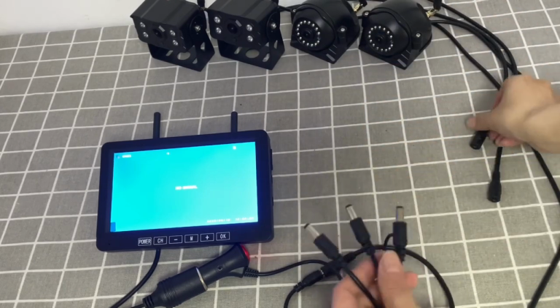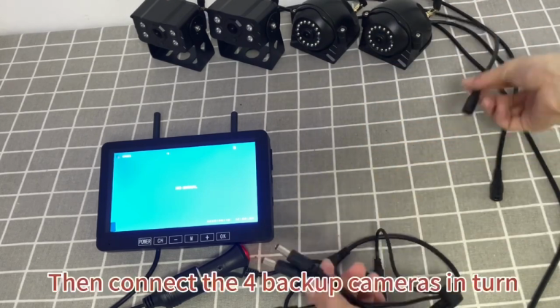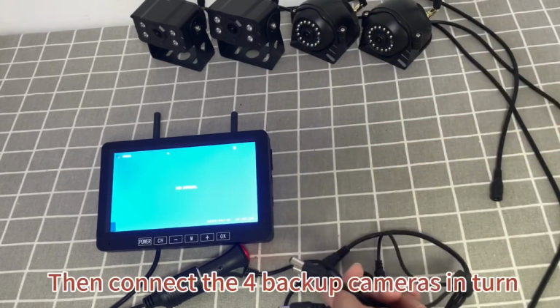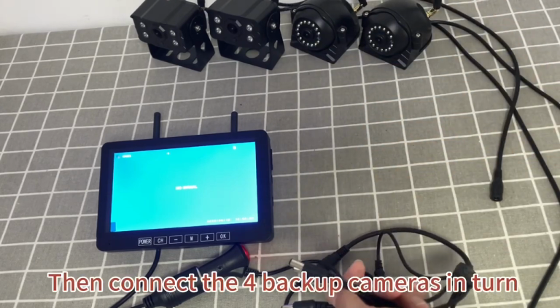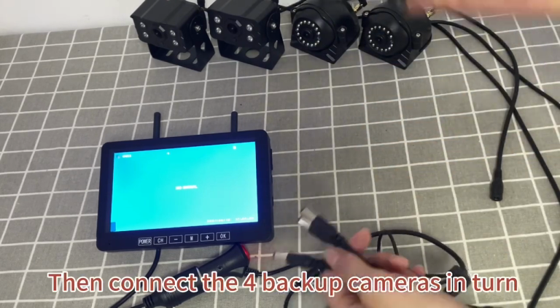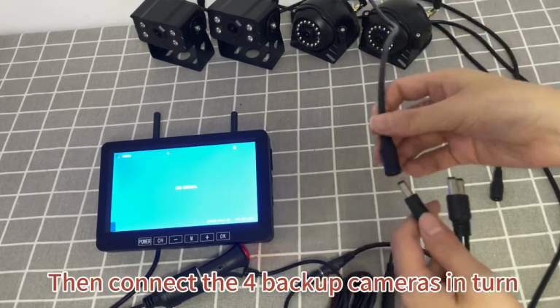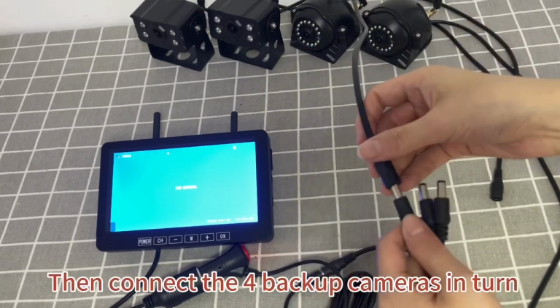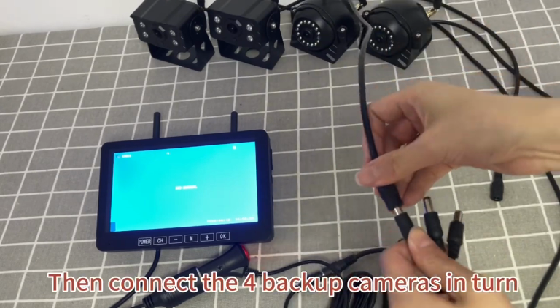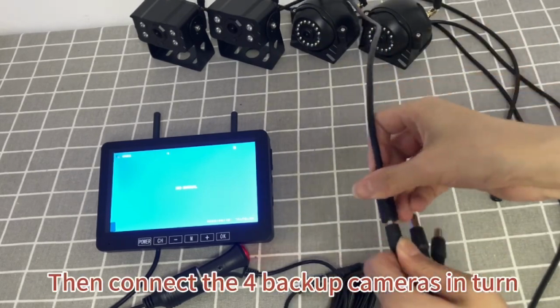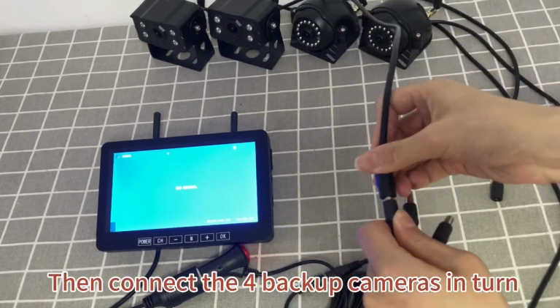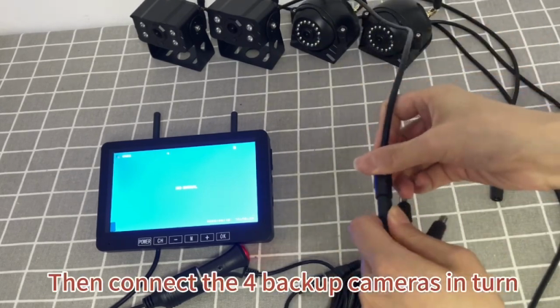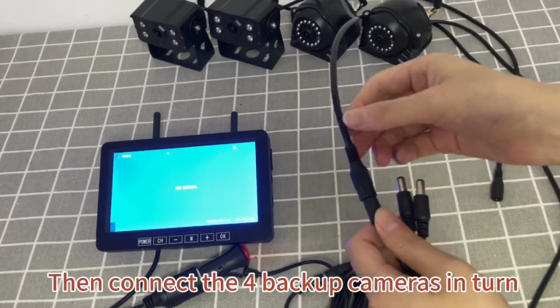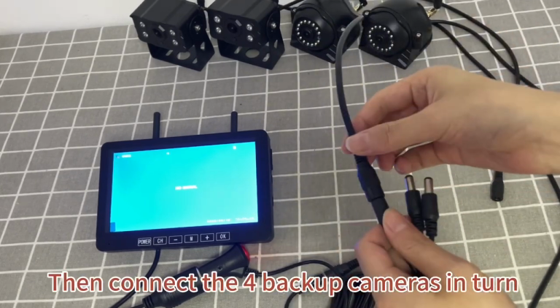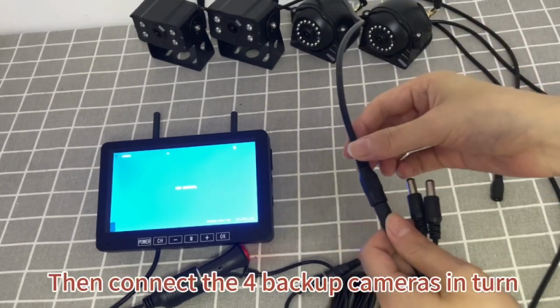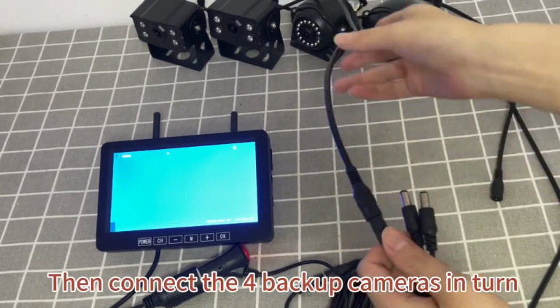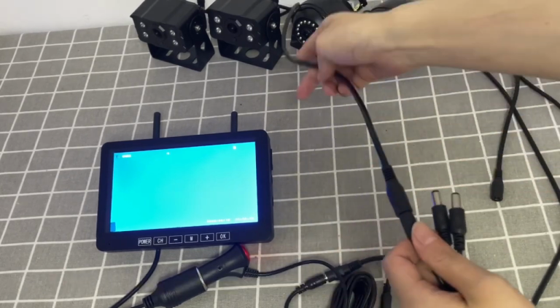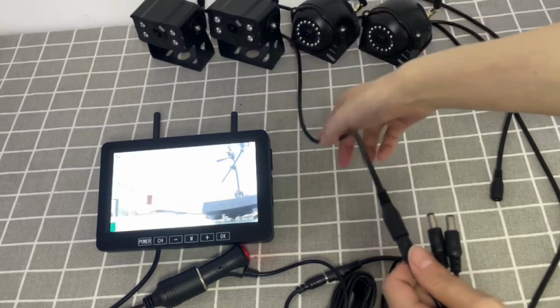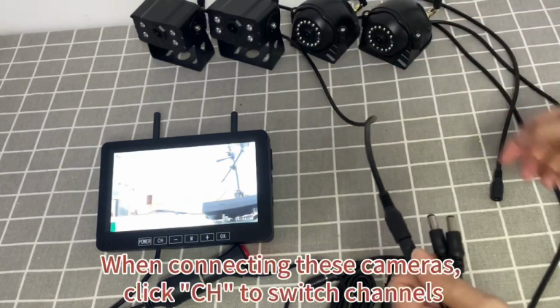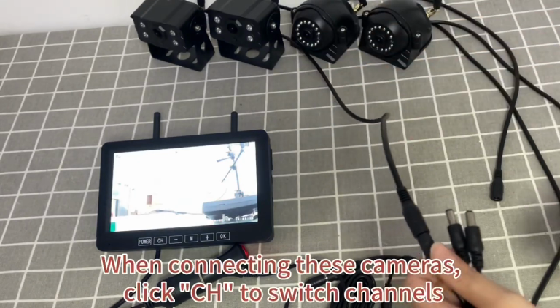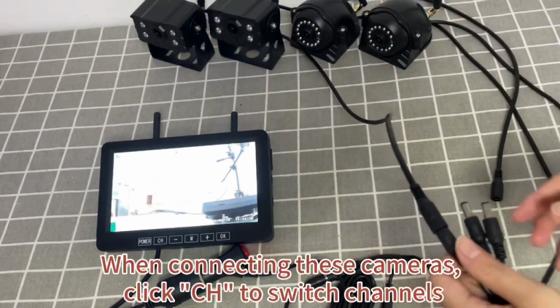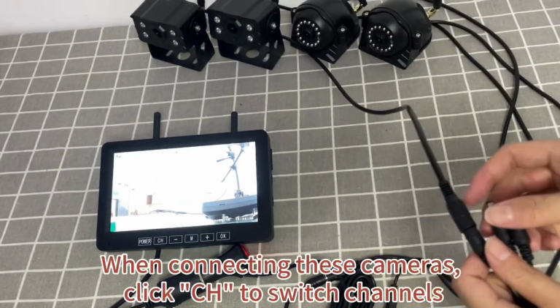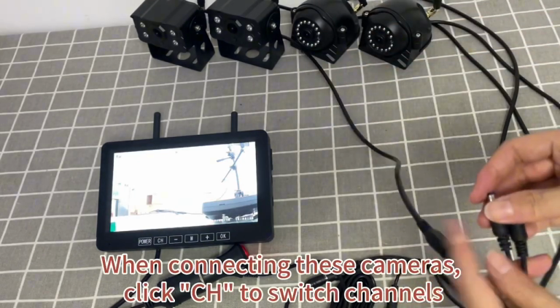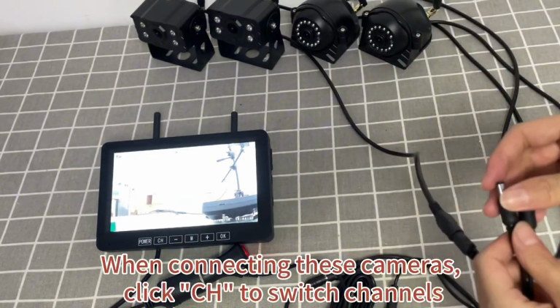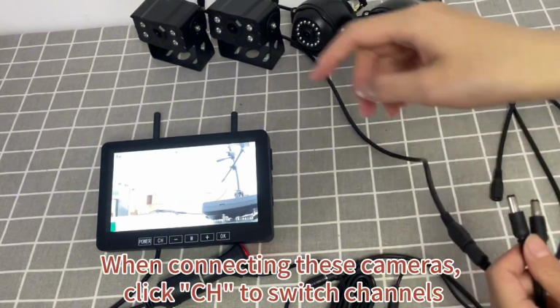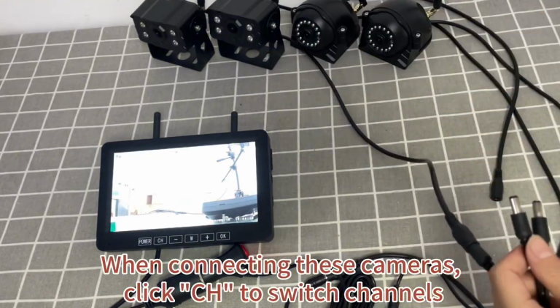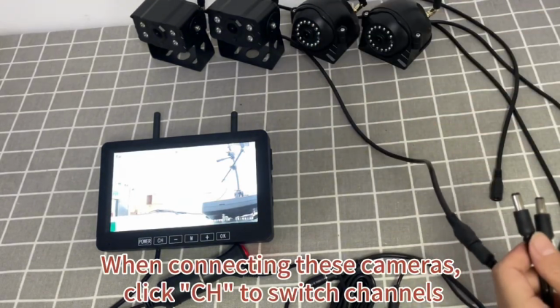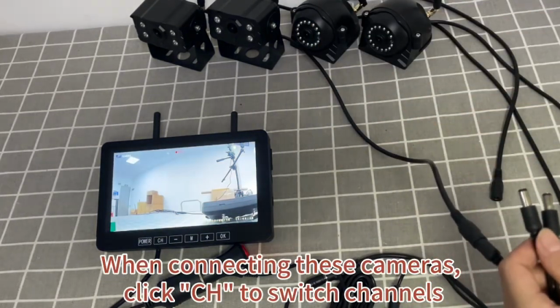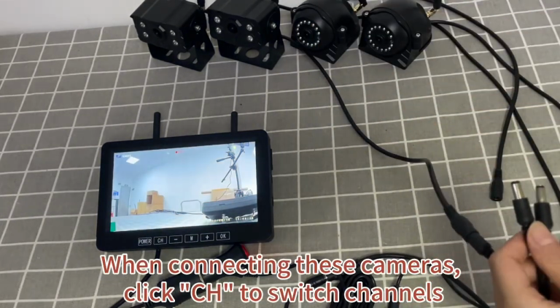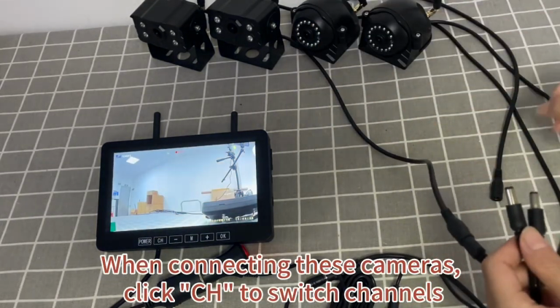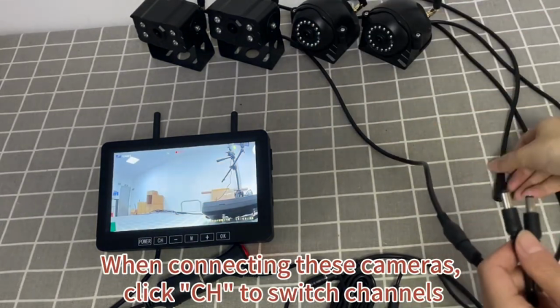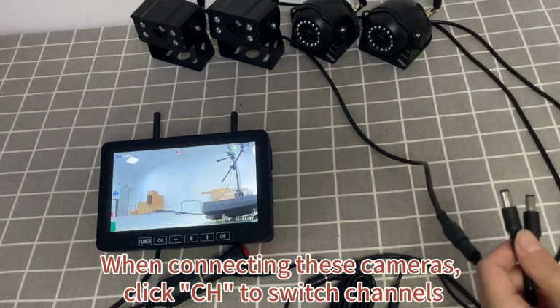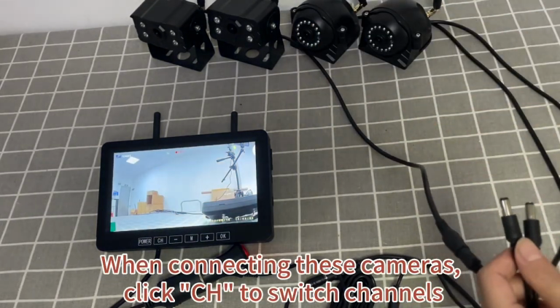Then connect the four backup cameras in turn. When connecting these cameras, click Save to switch channels.